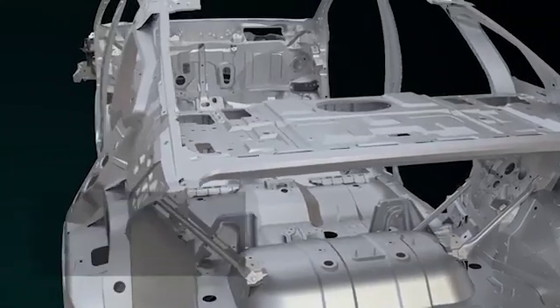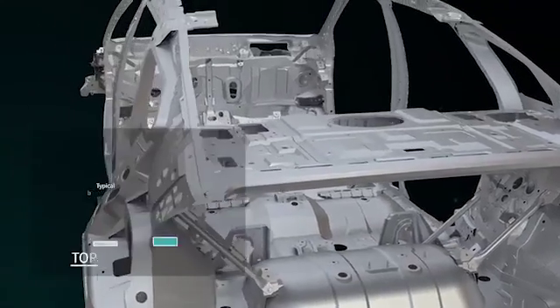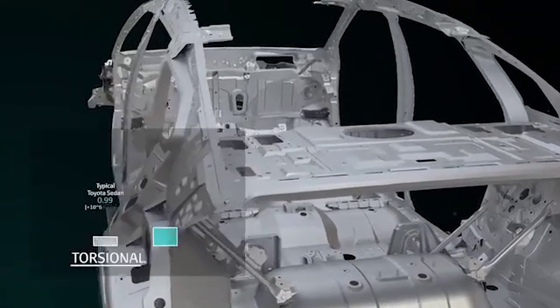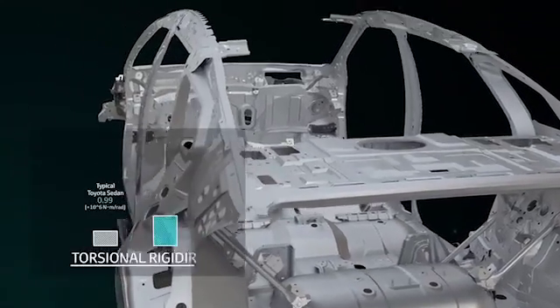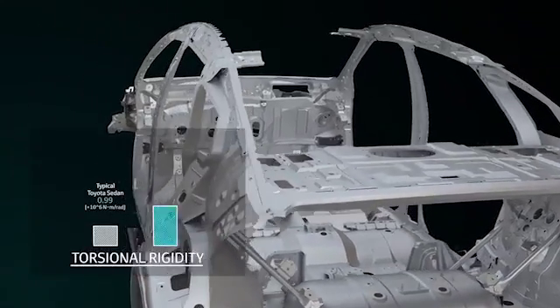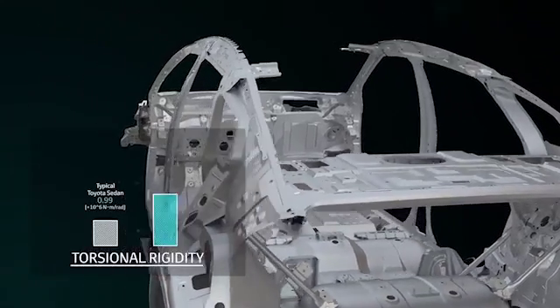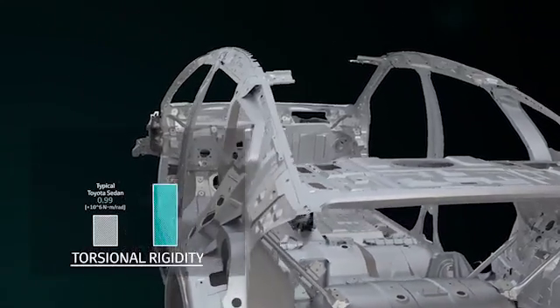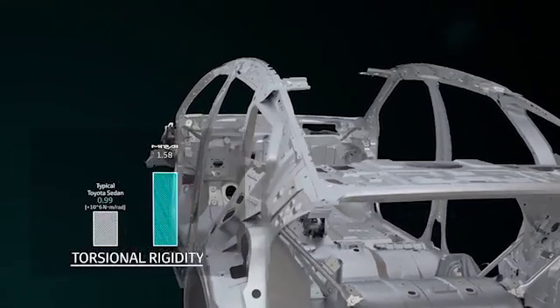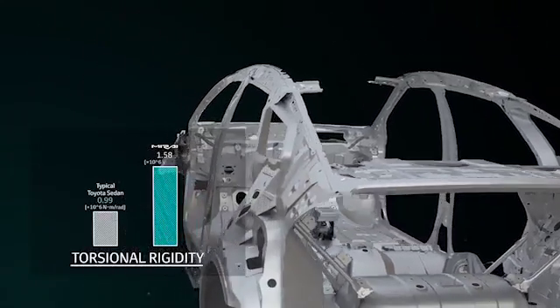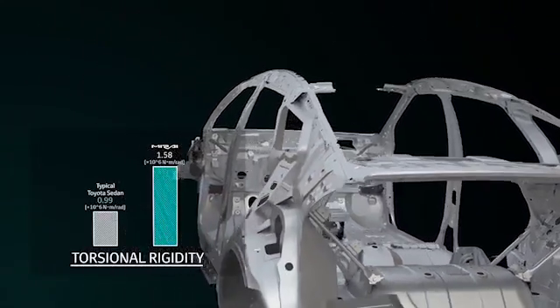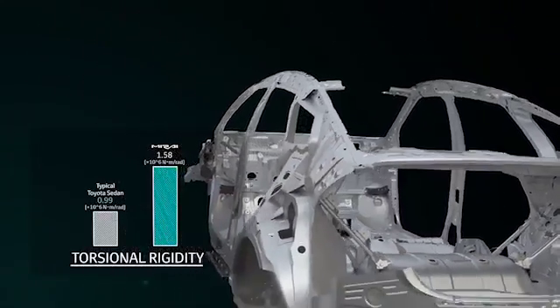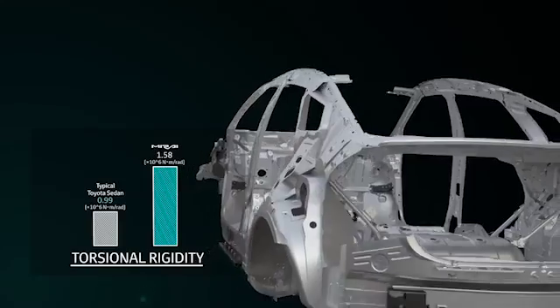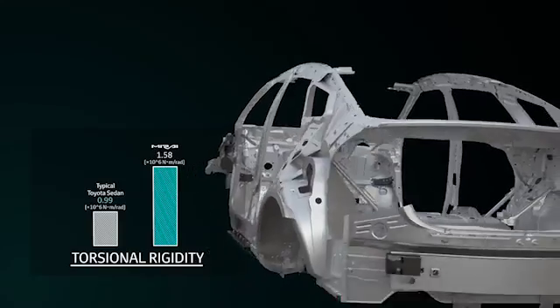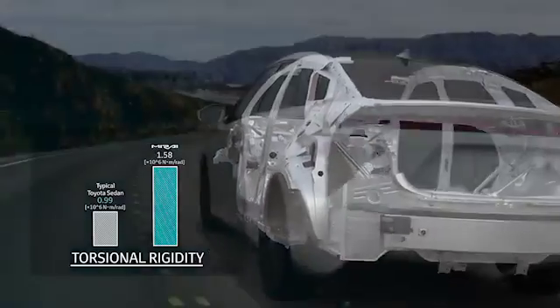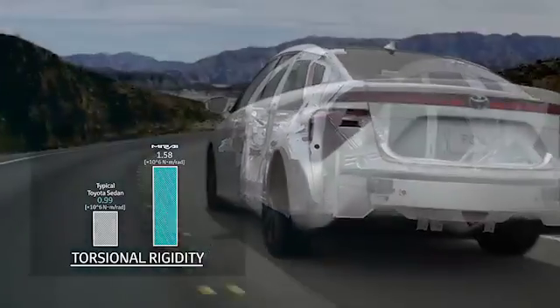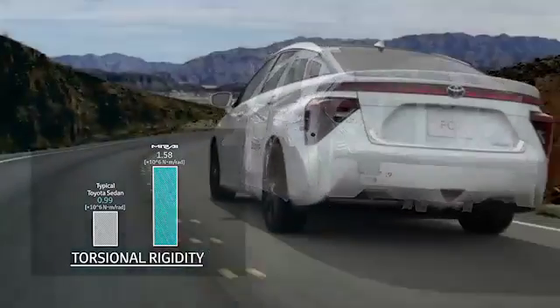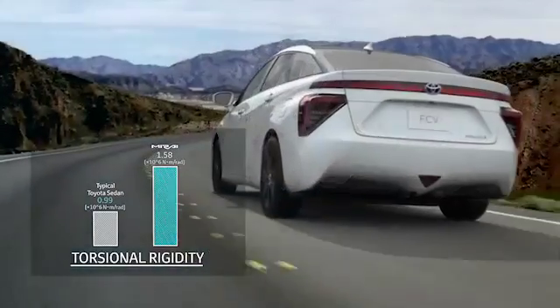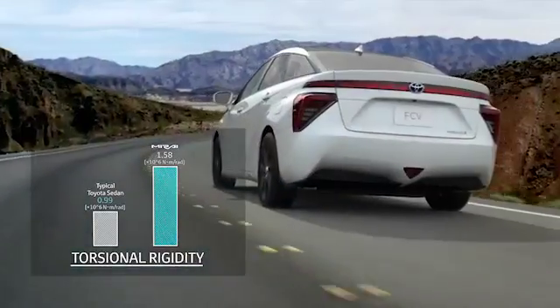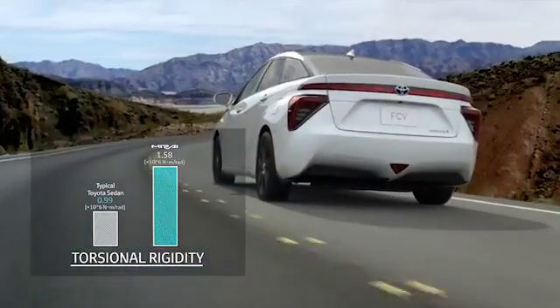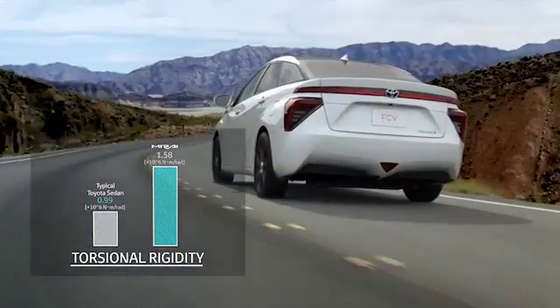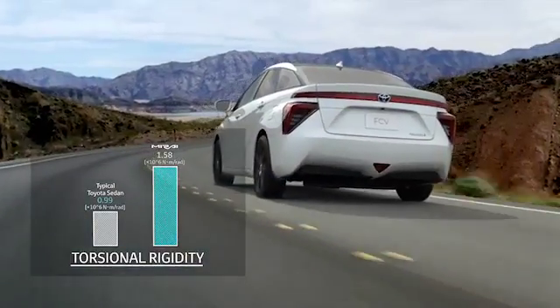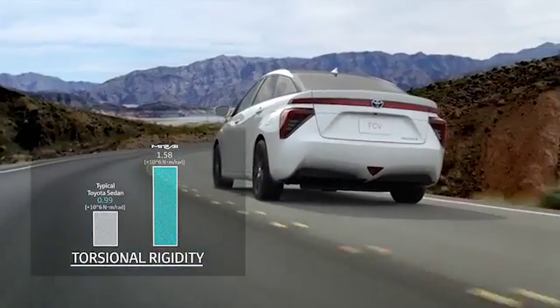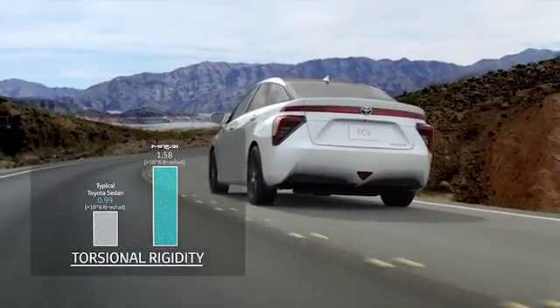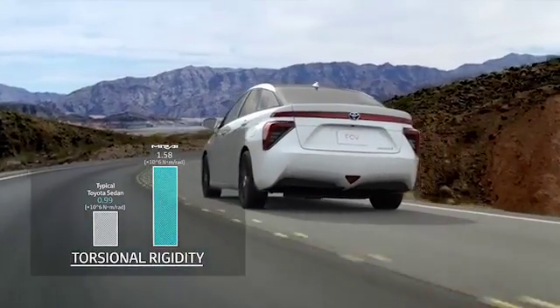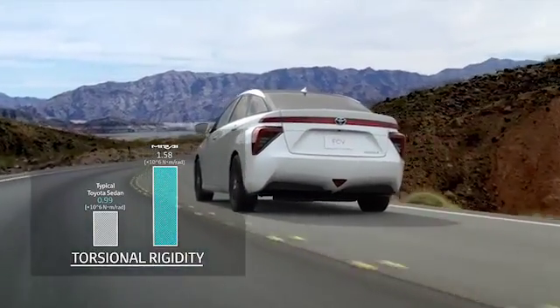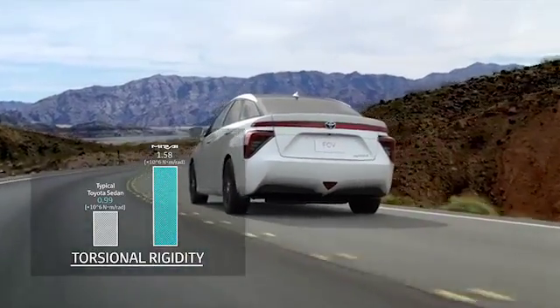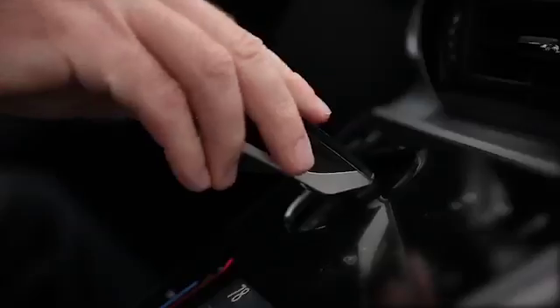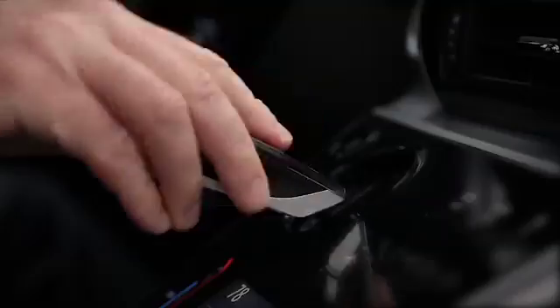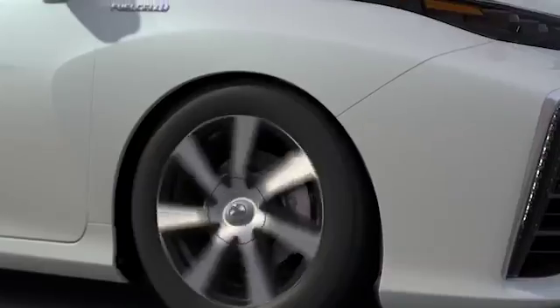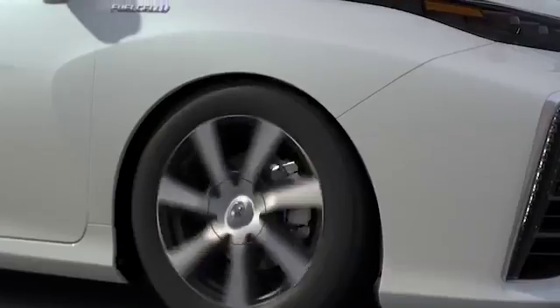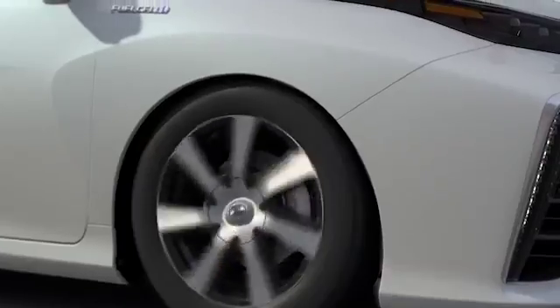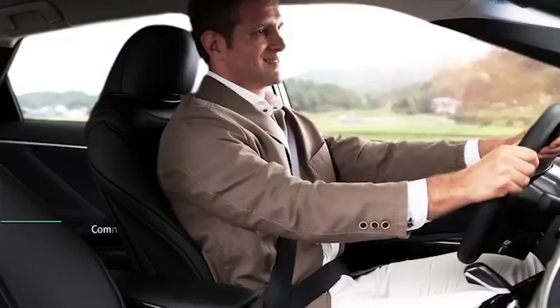The FCV's torsional rigidity is 1.58 times more stable than standard Toyota sedans.